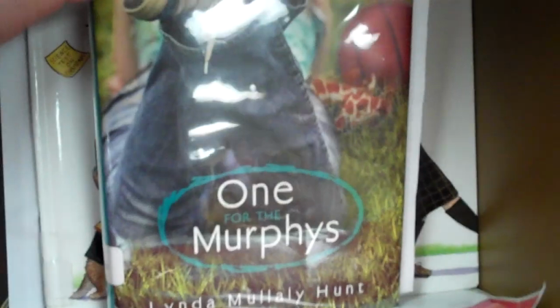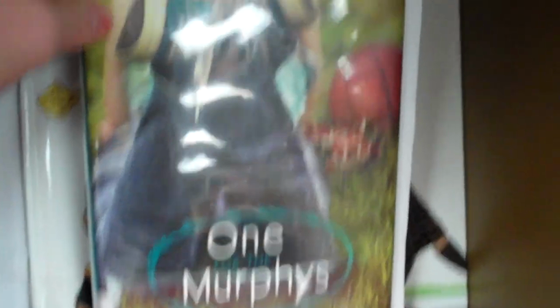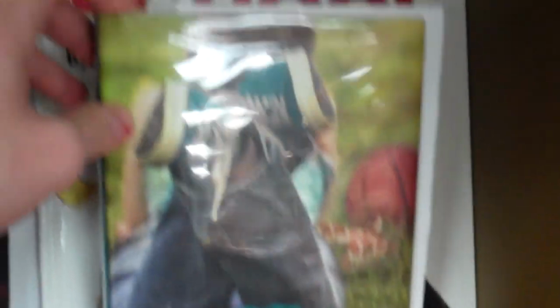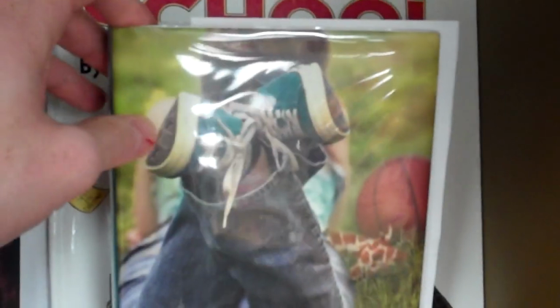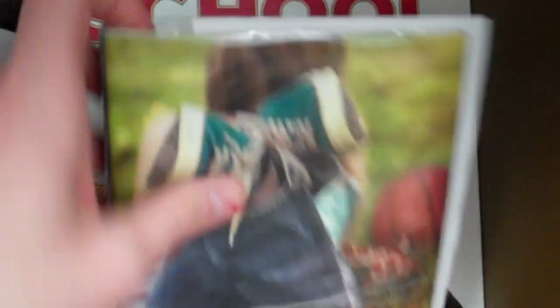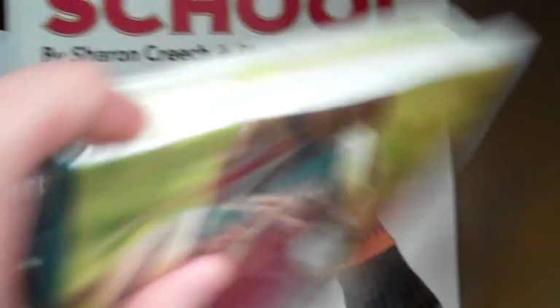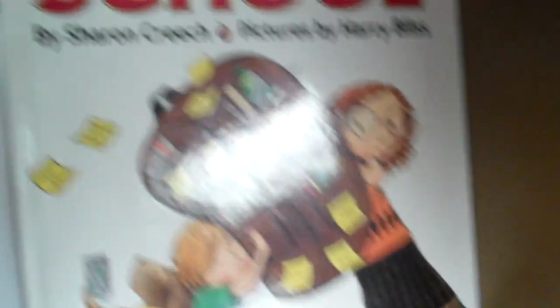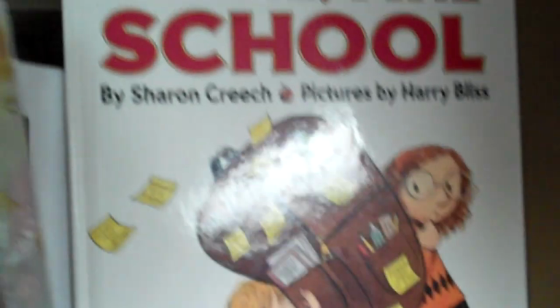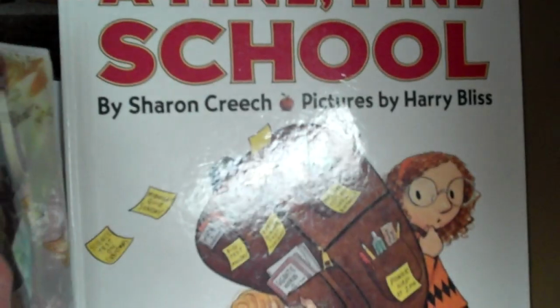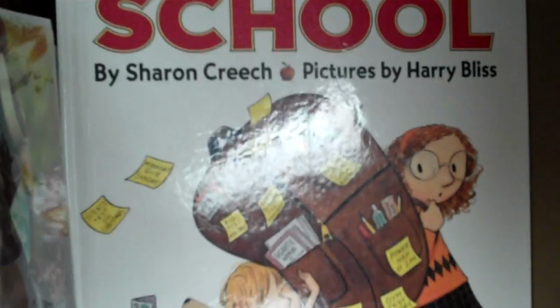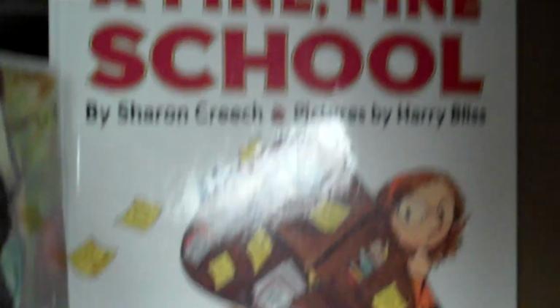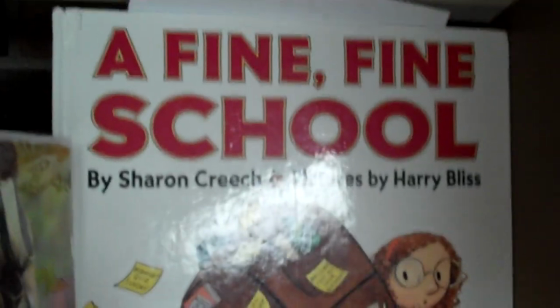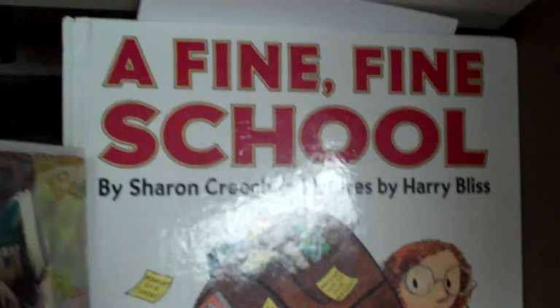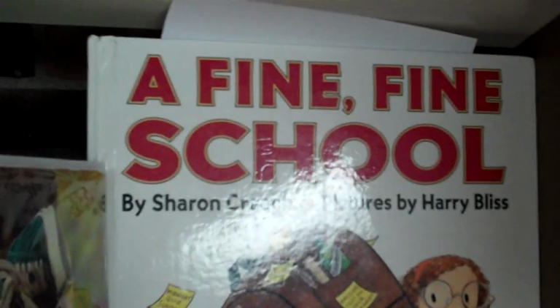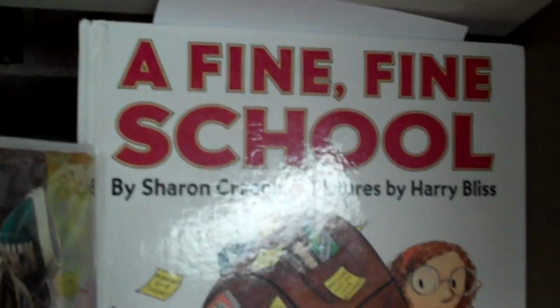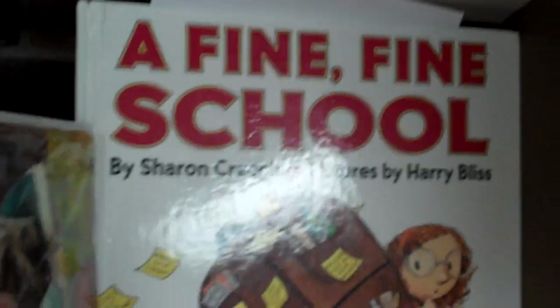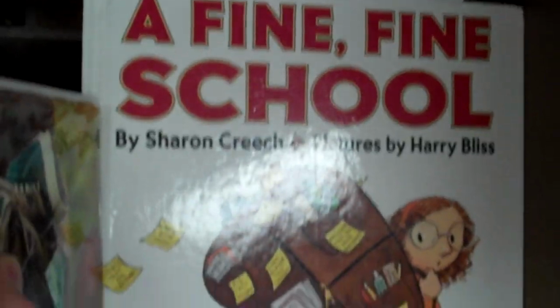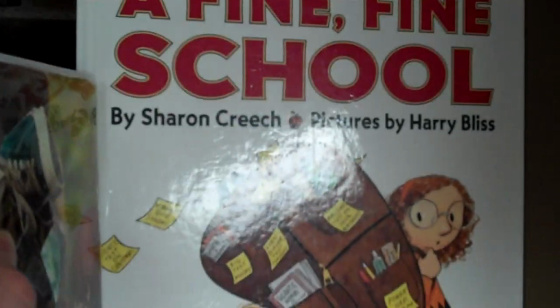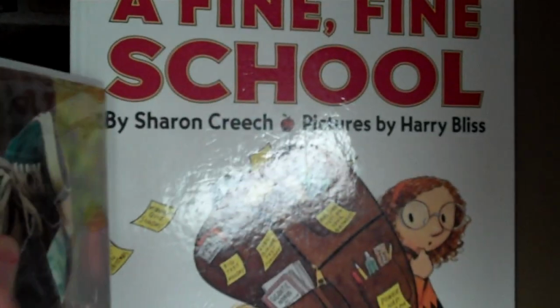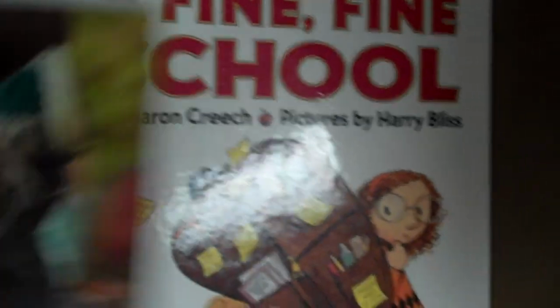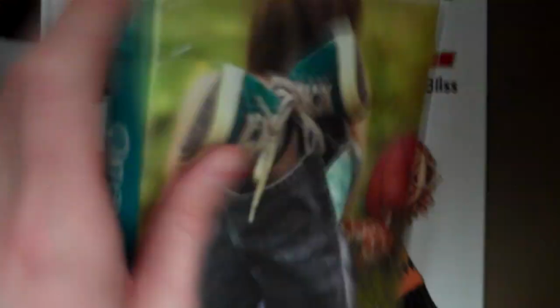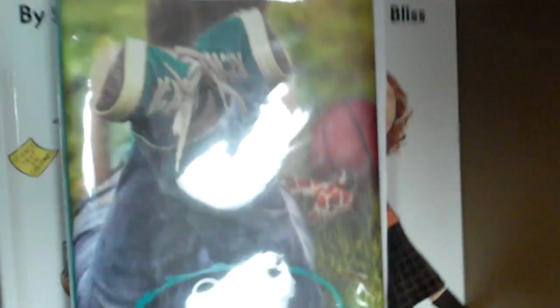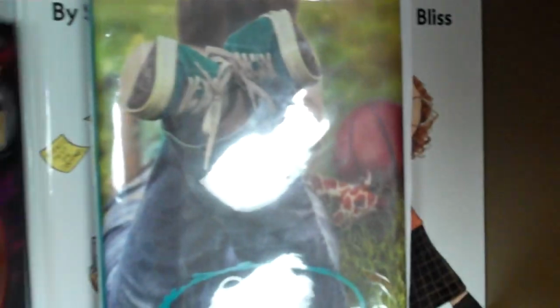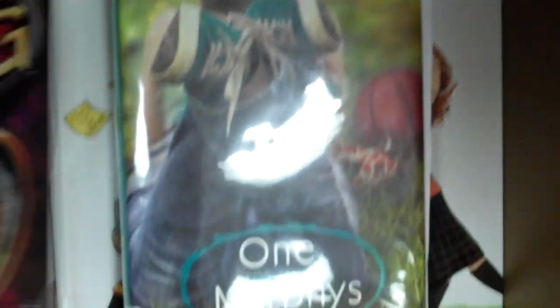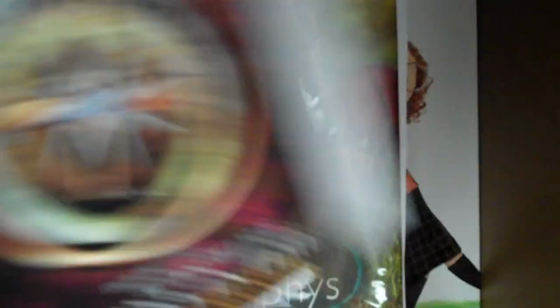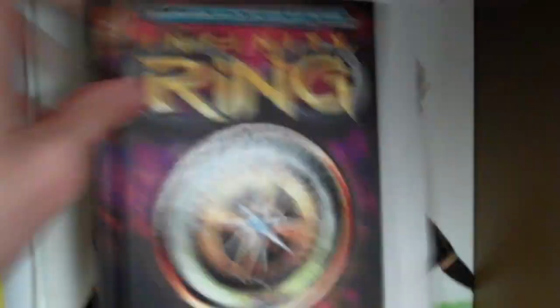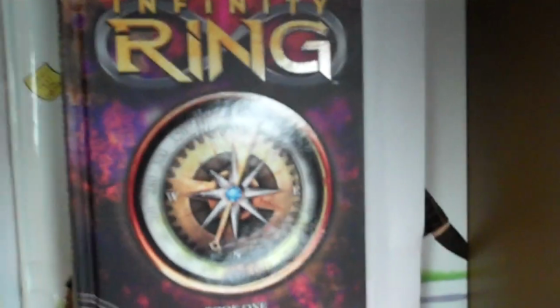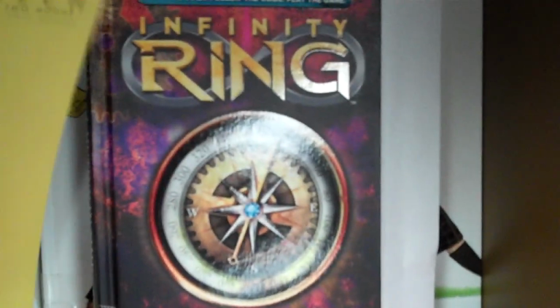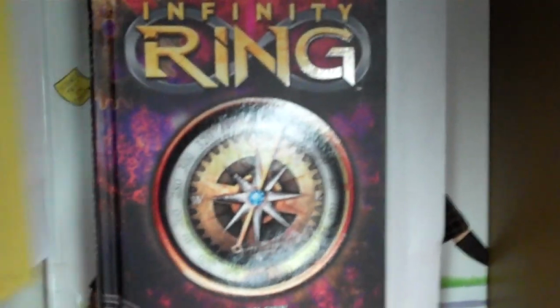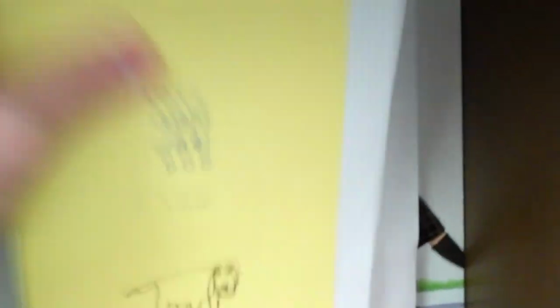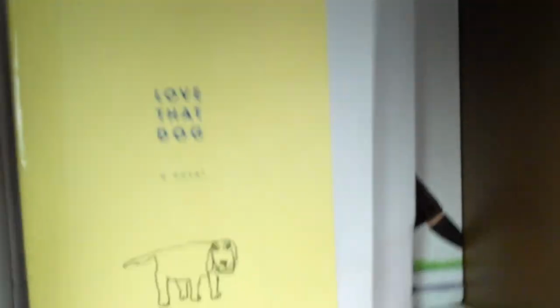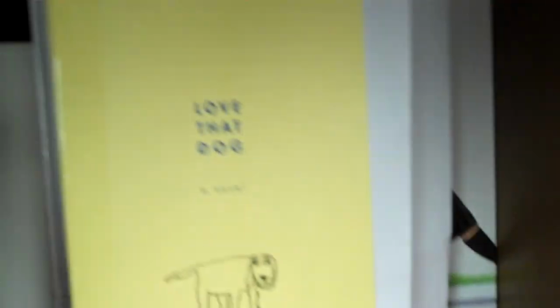One for the Murphys, and last but not least, A Fine, Fine School by Sharon Creech, illustrated by Harry Bliss.